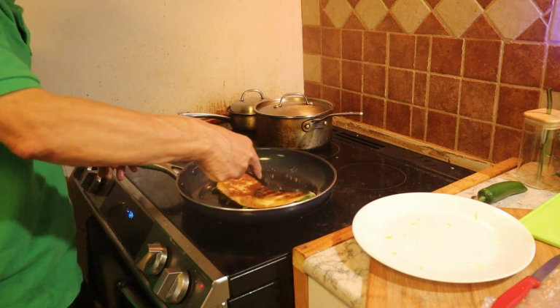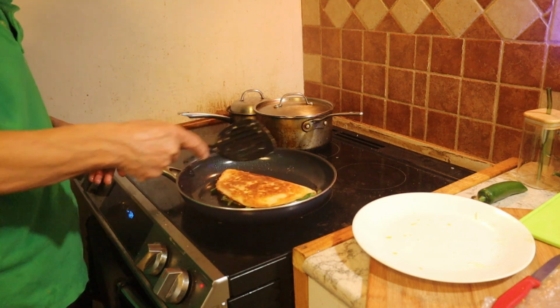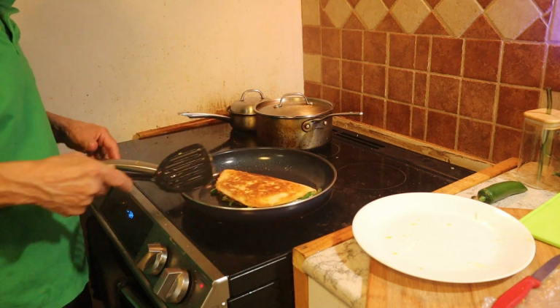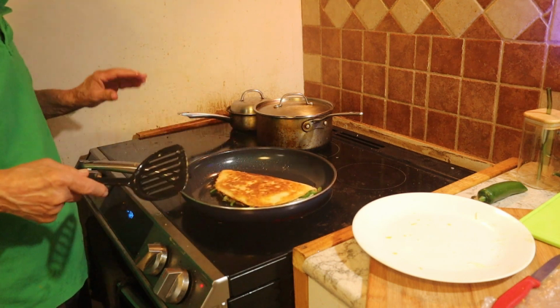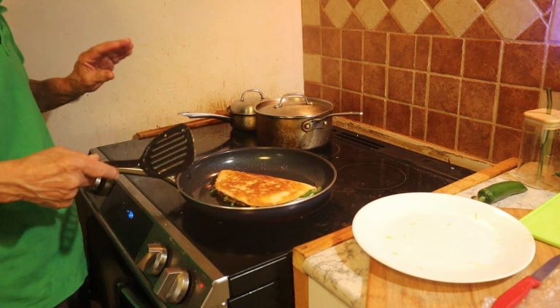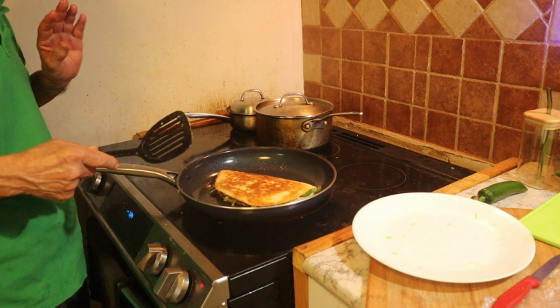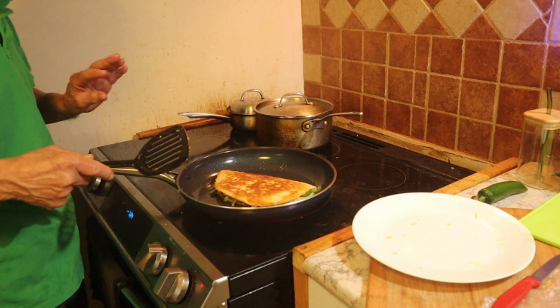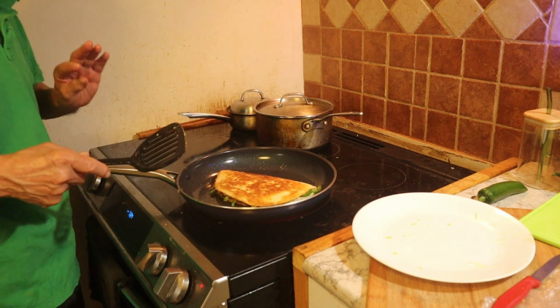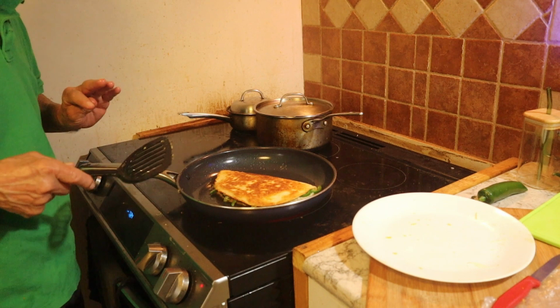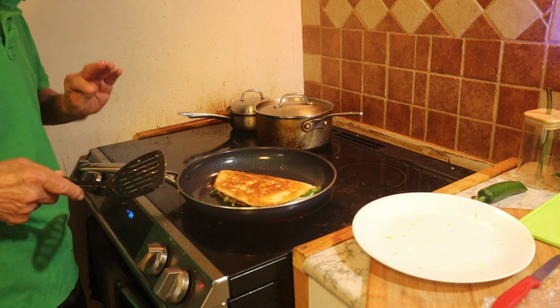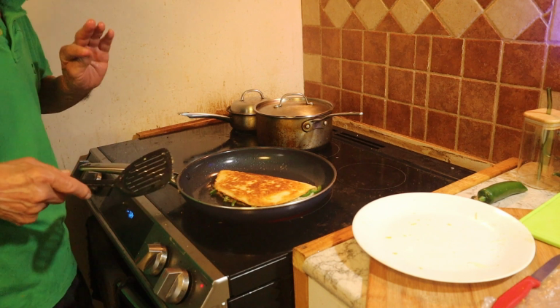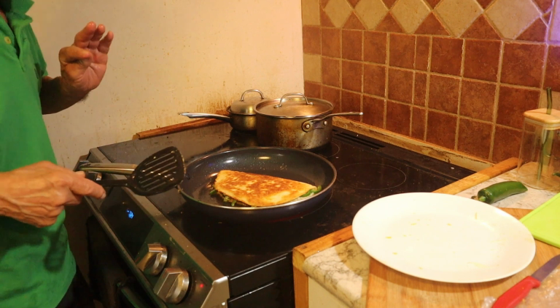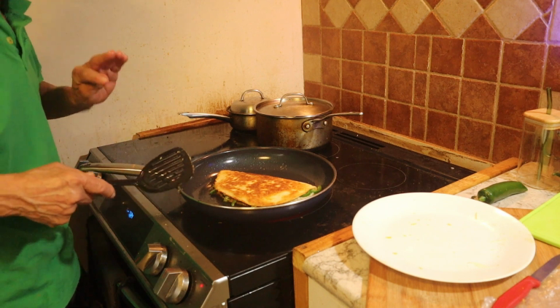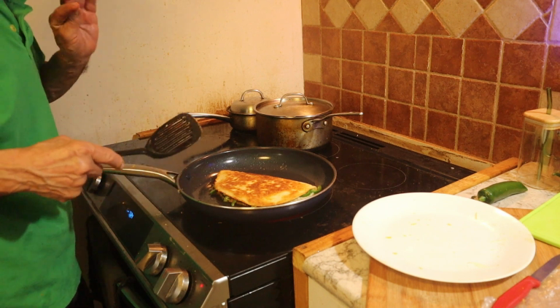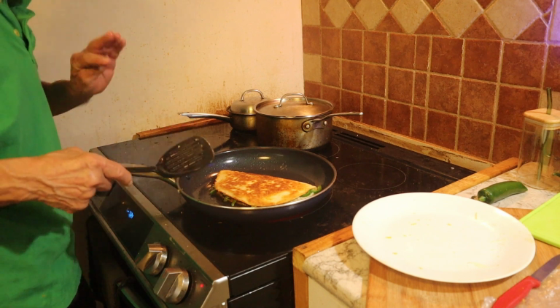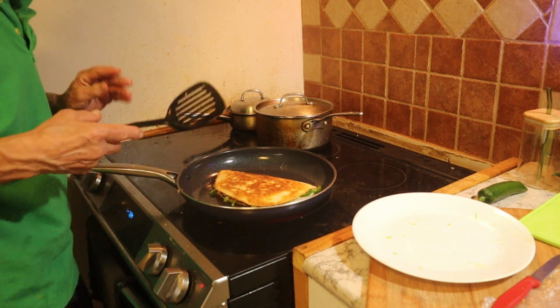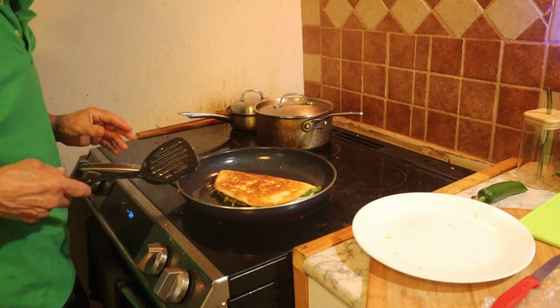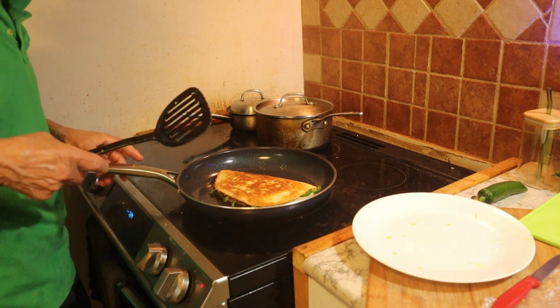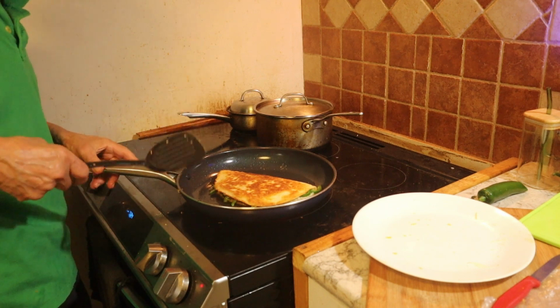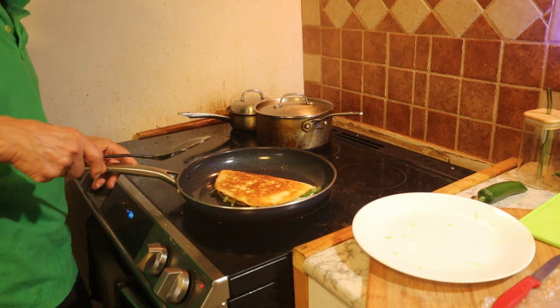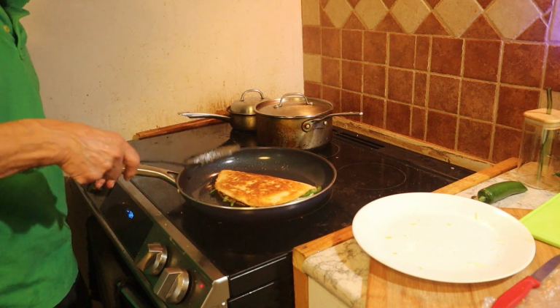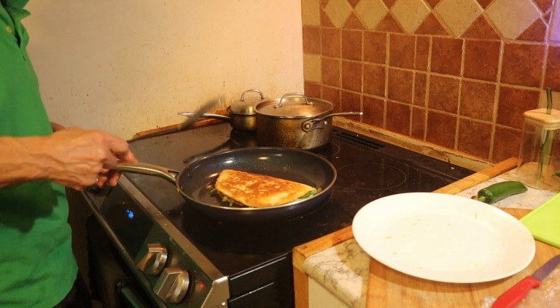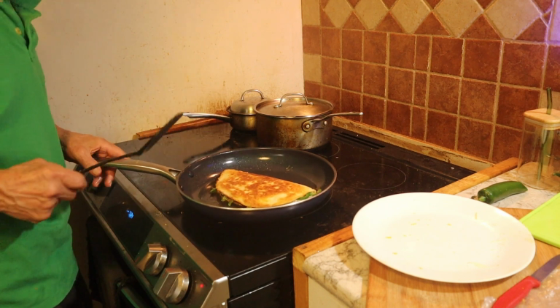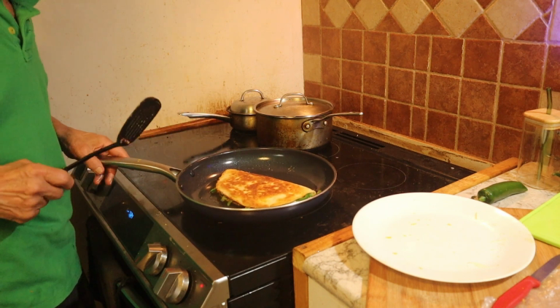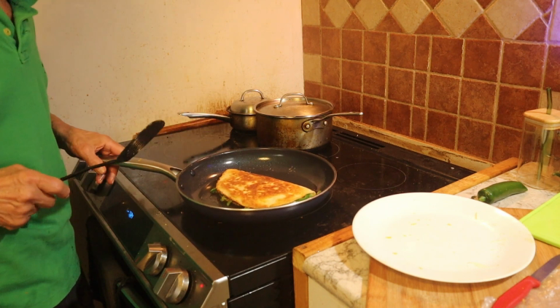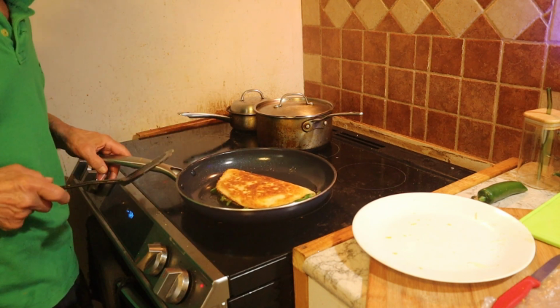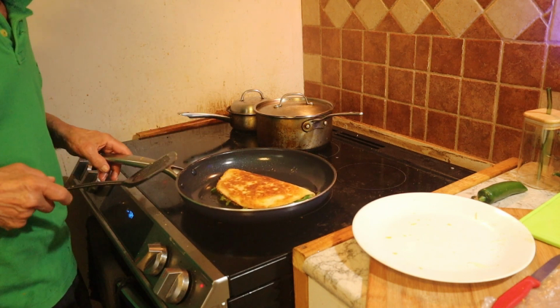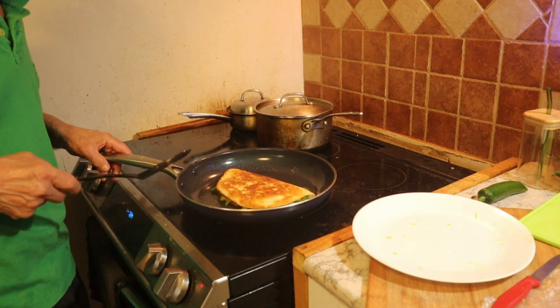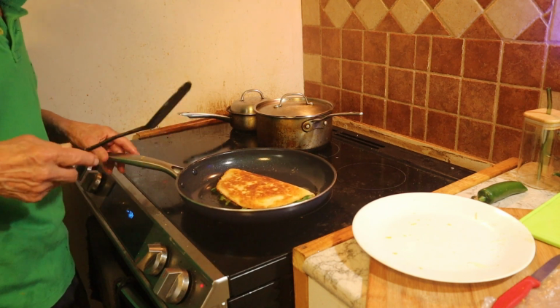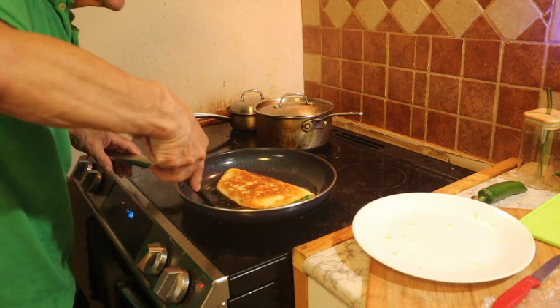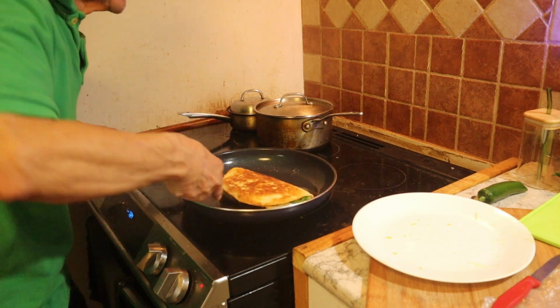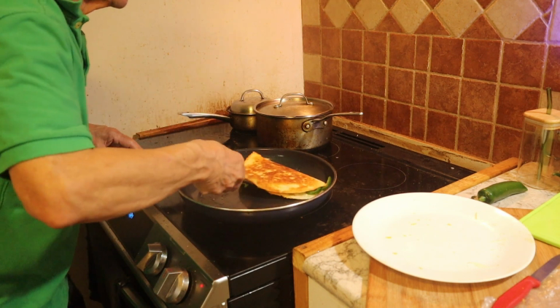We're talking about golden color — this is golden color. It's done.